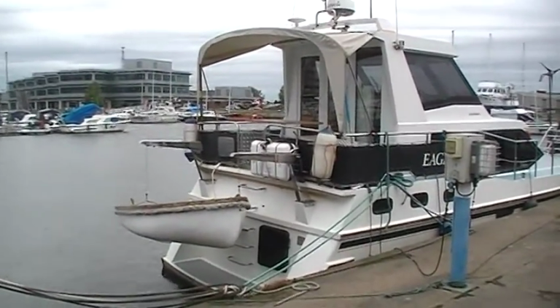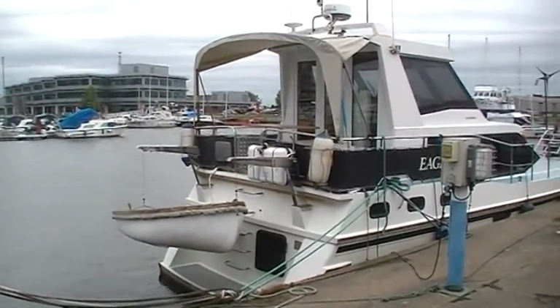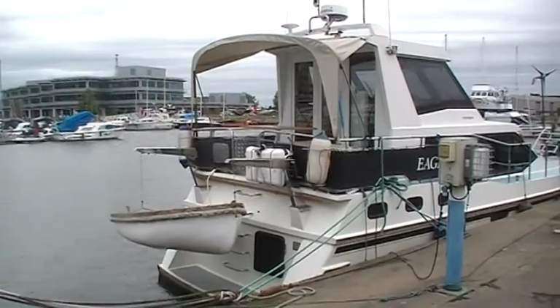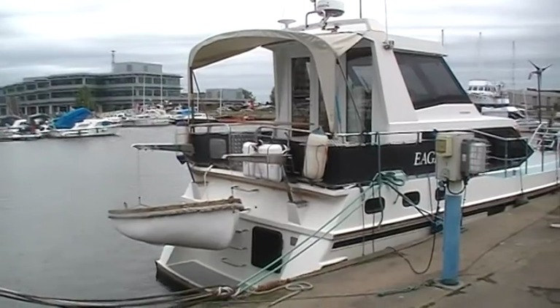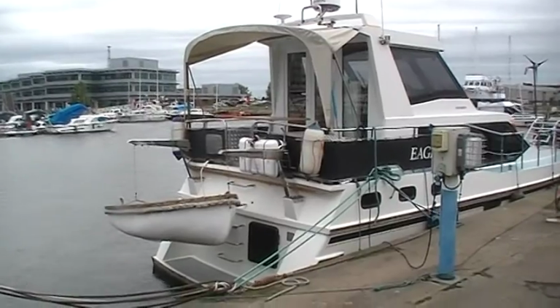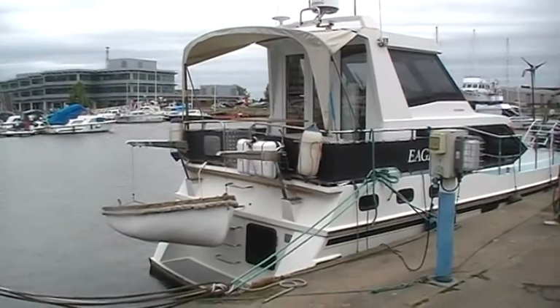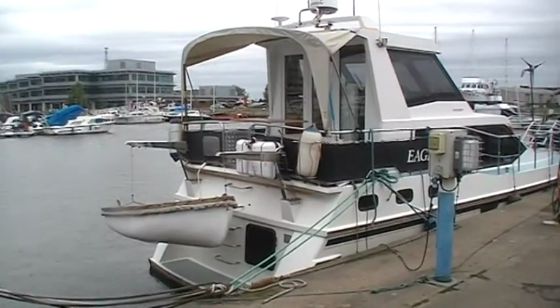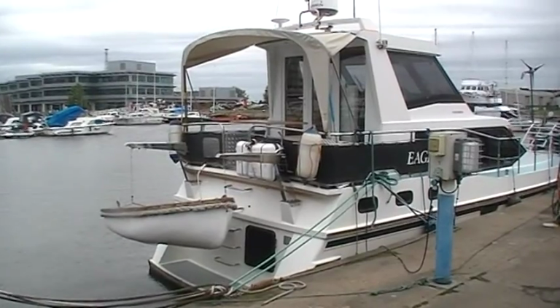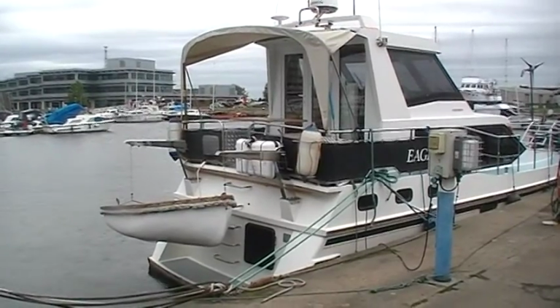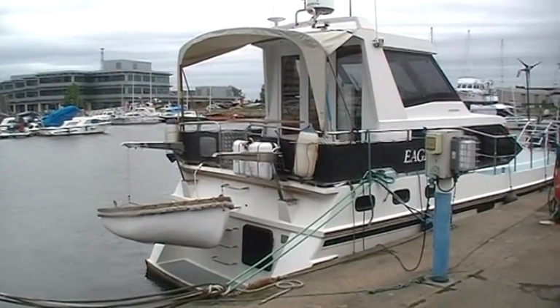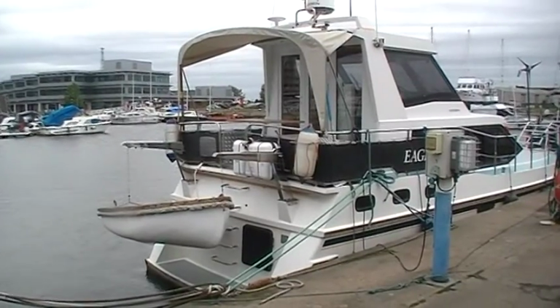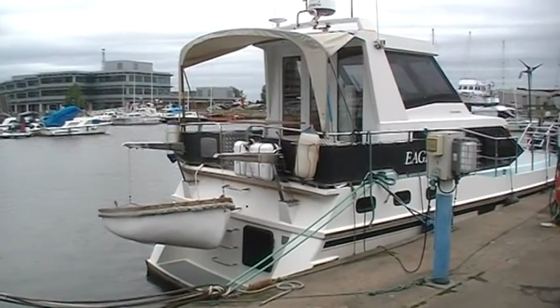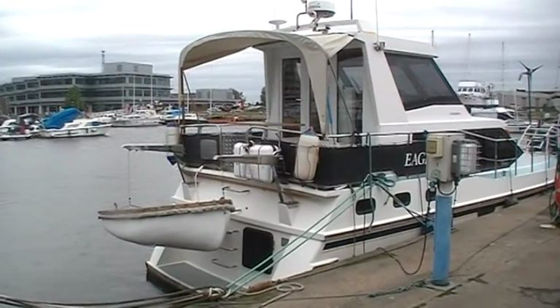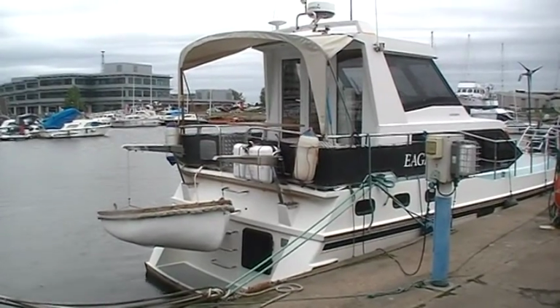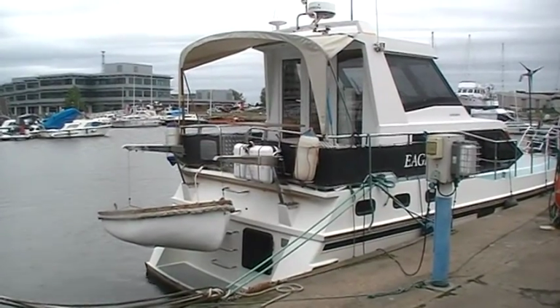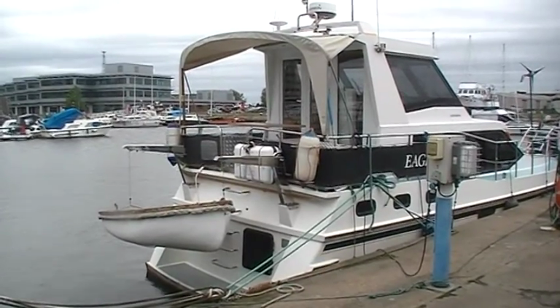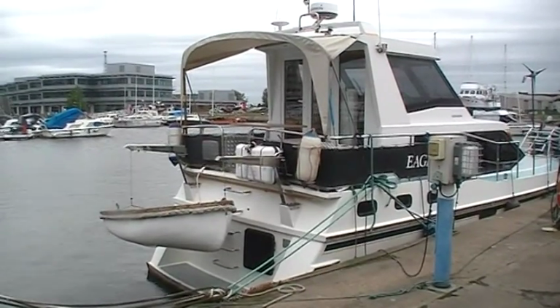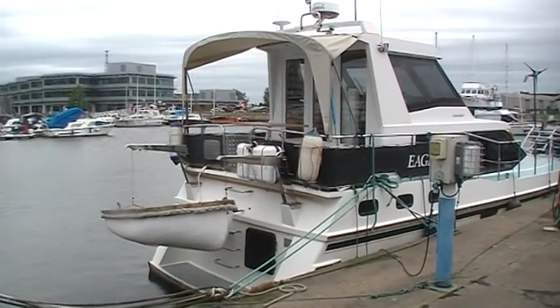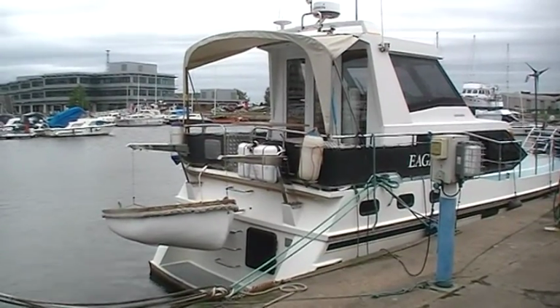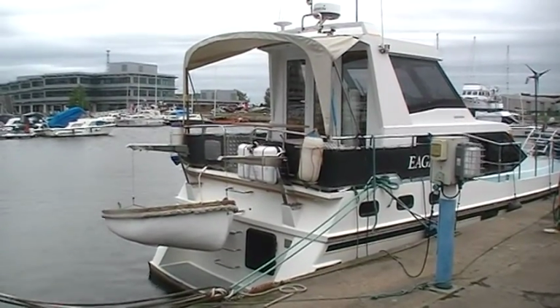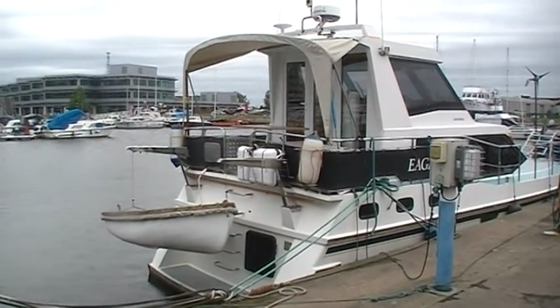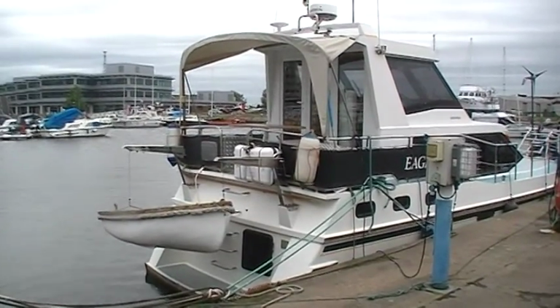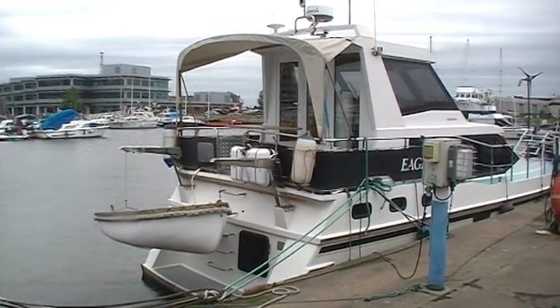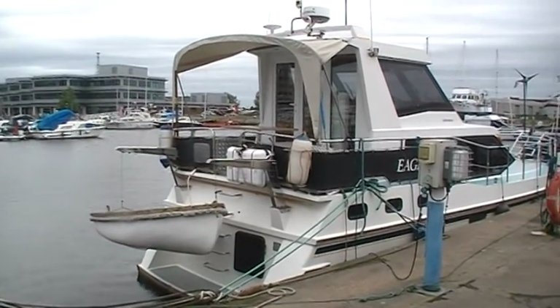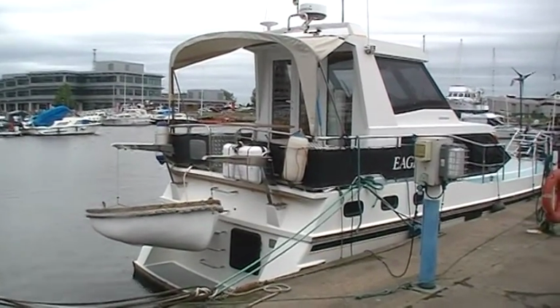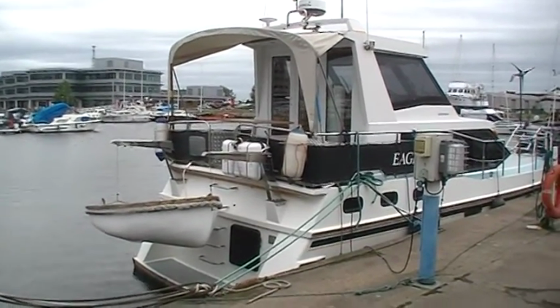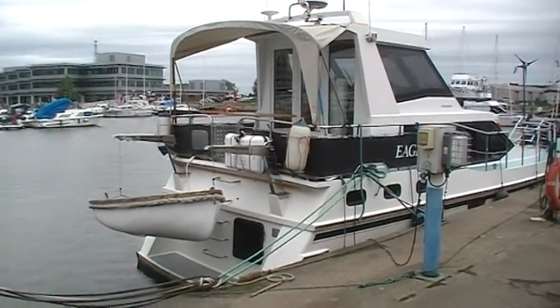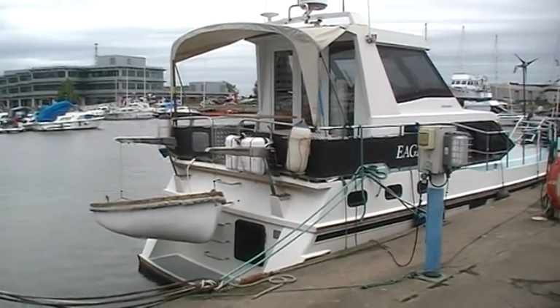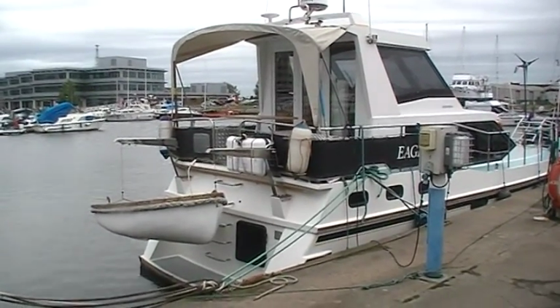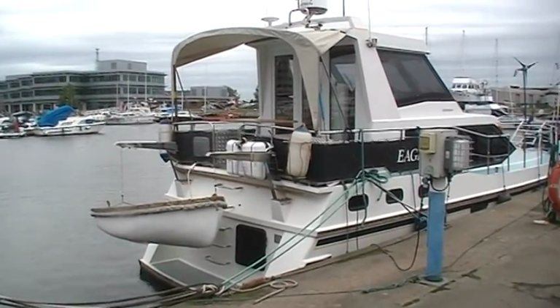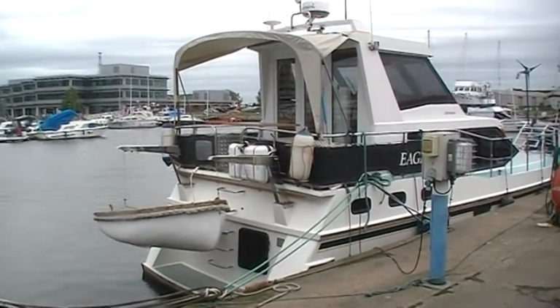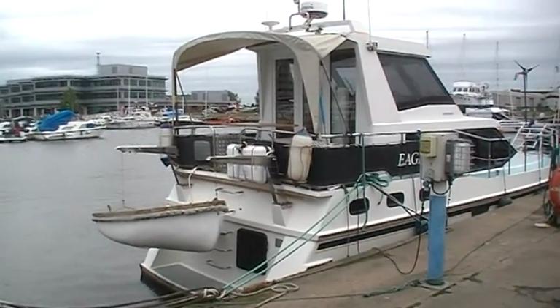For further details go to www.BoatShedLondon.com.